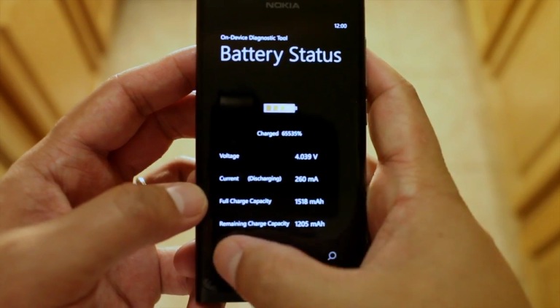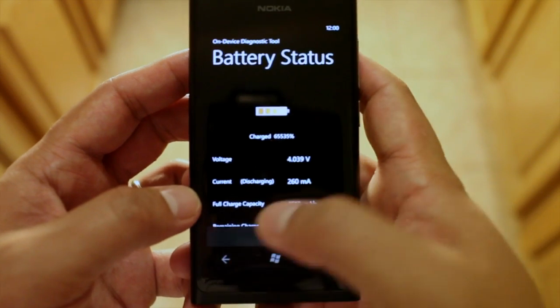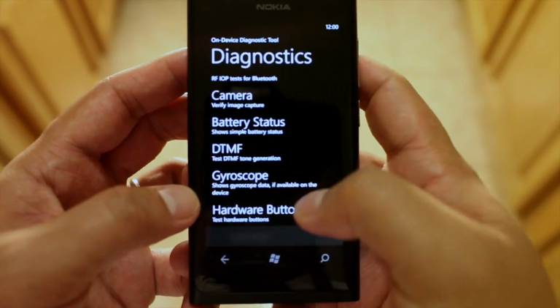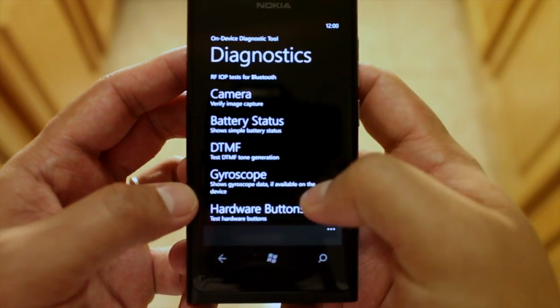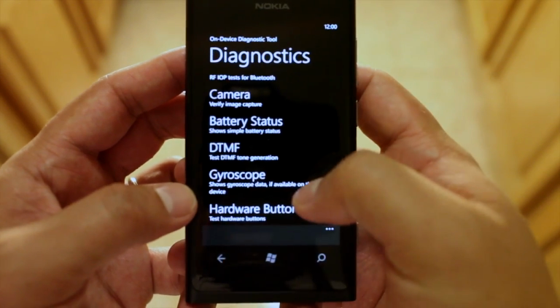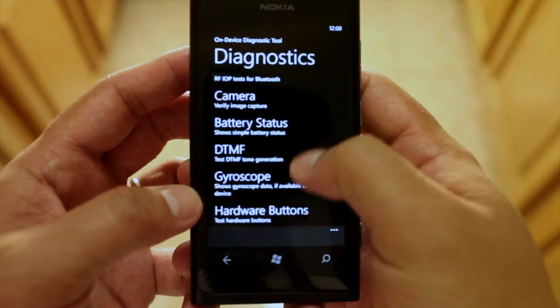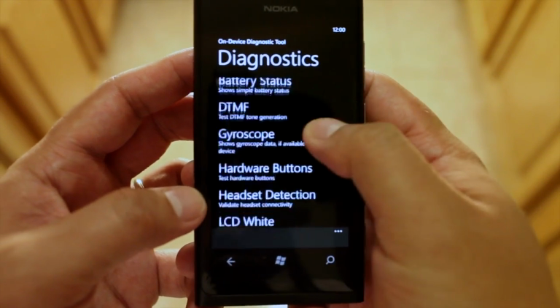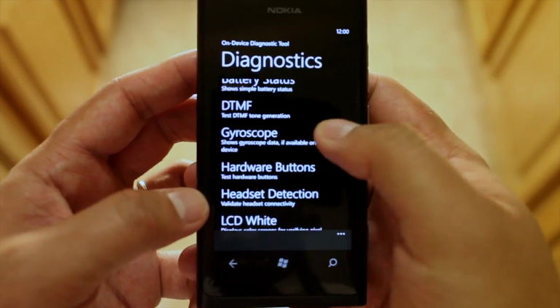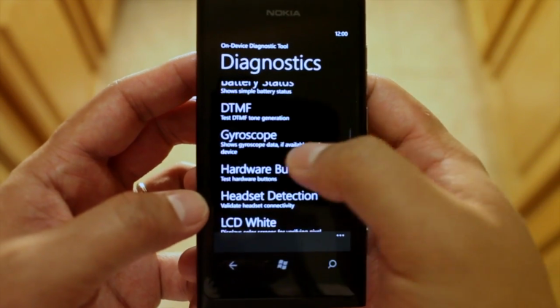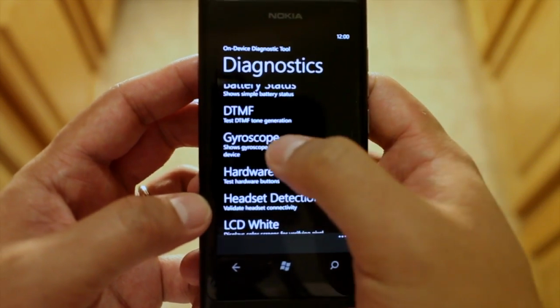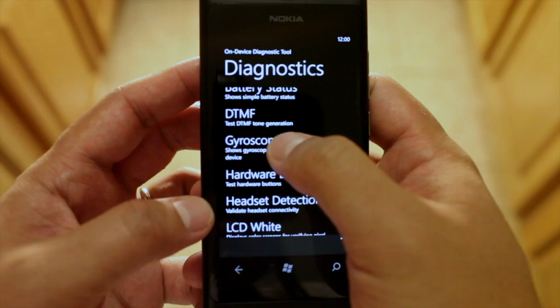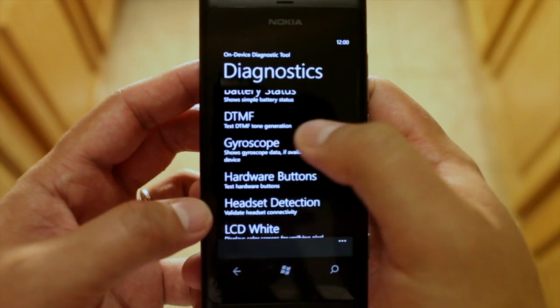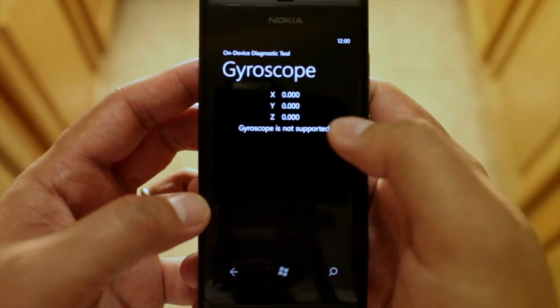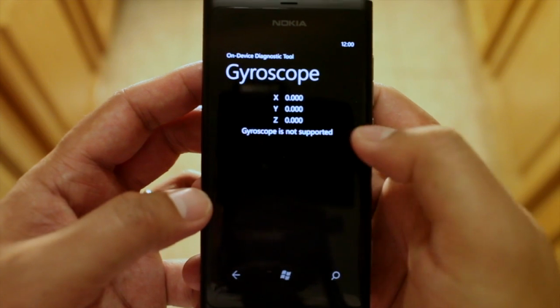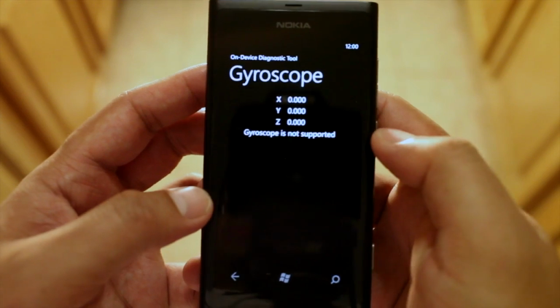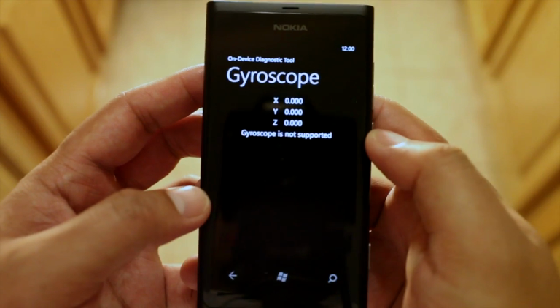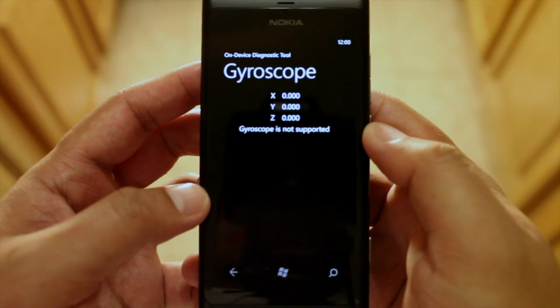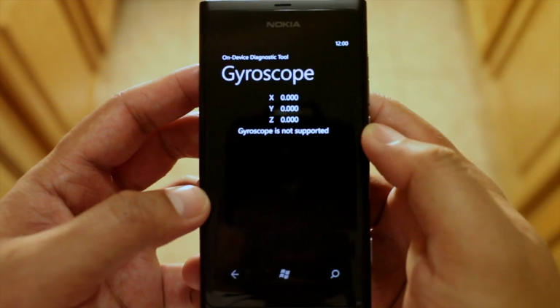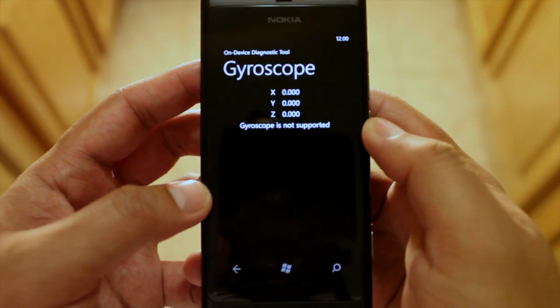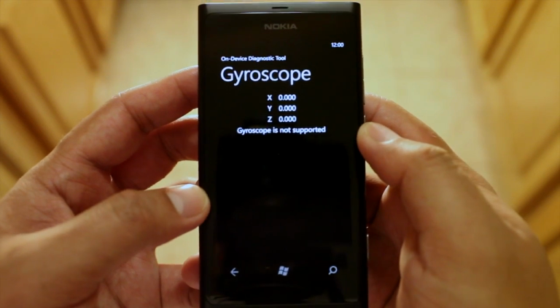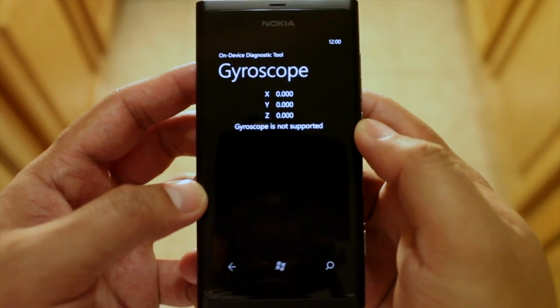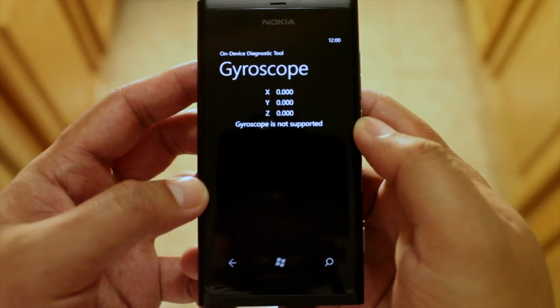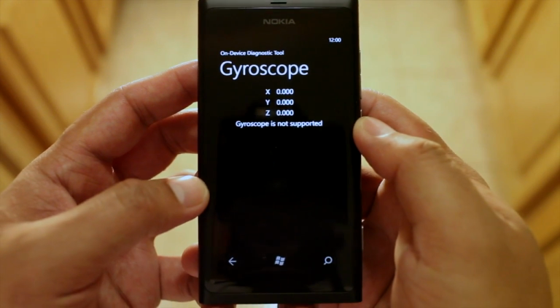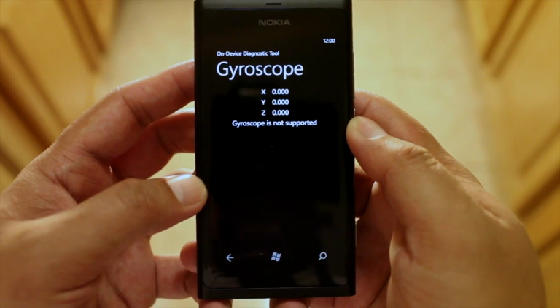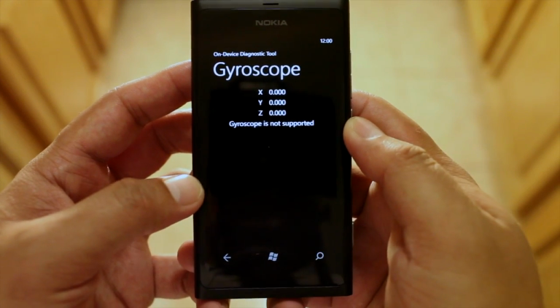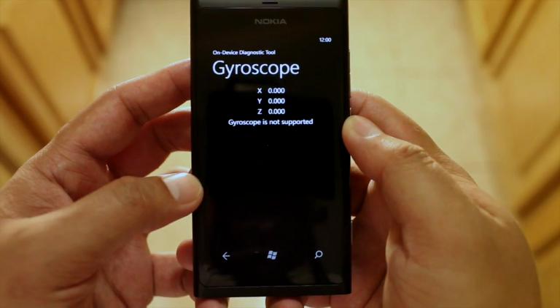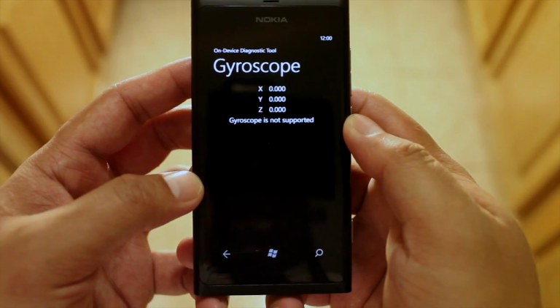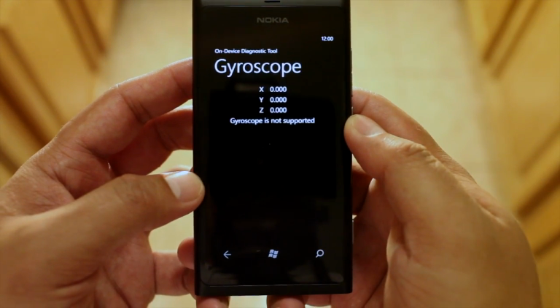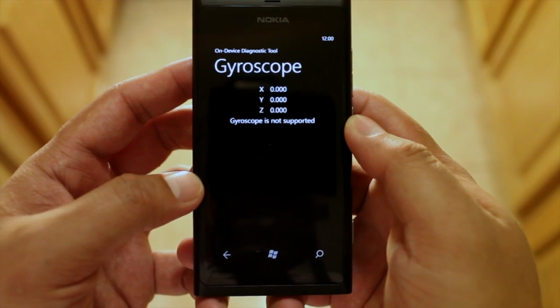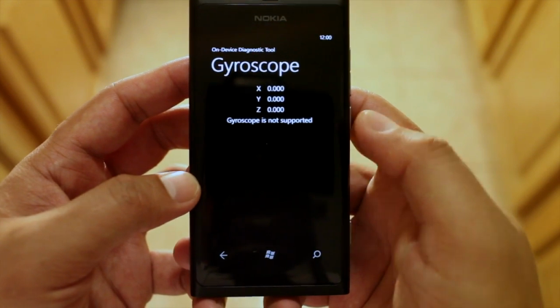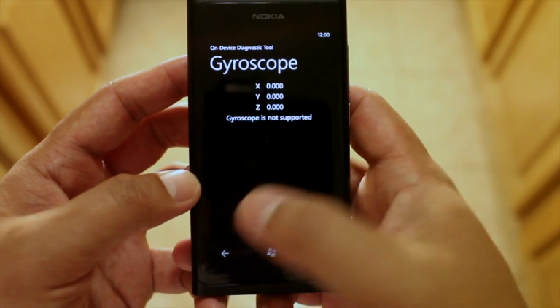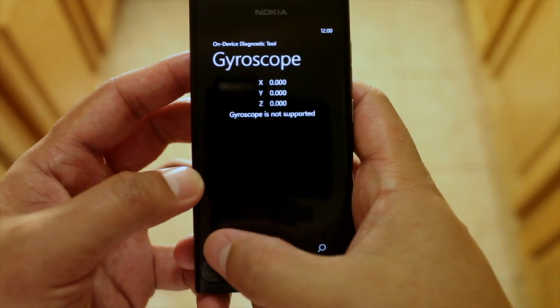Let's go back. Gyroscope — it will tell you that the Lumia 800 does not support it.